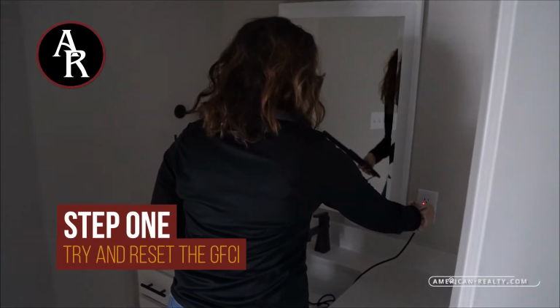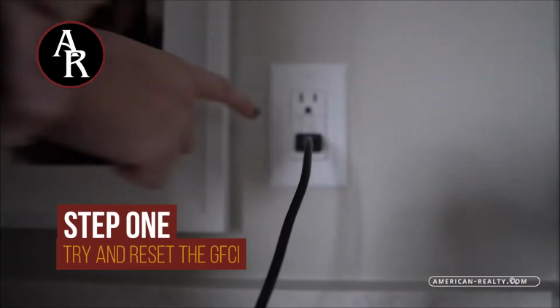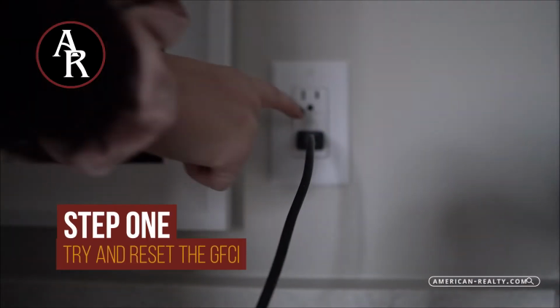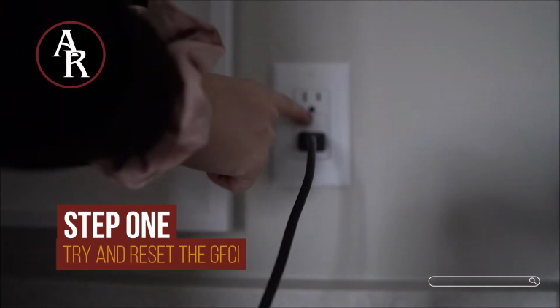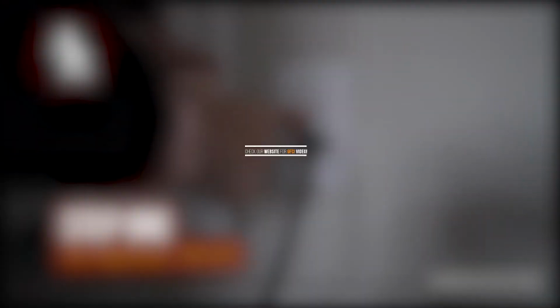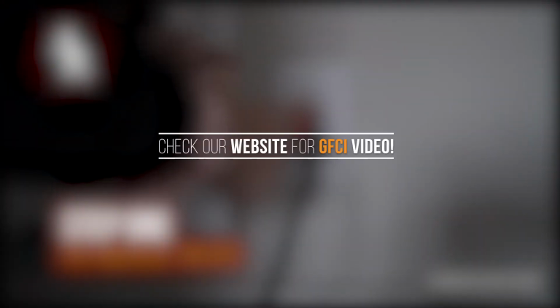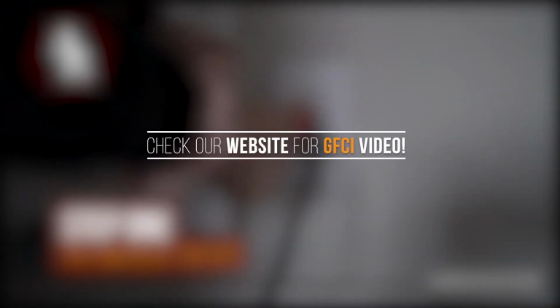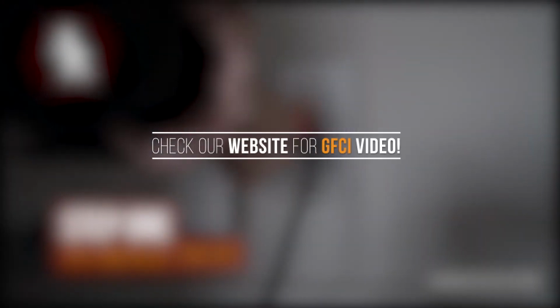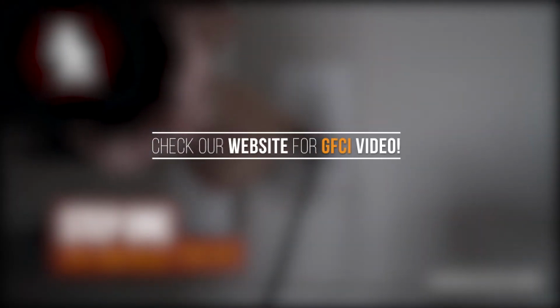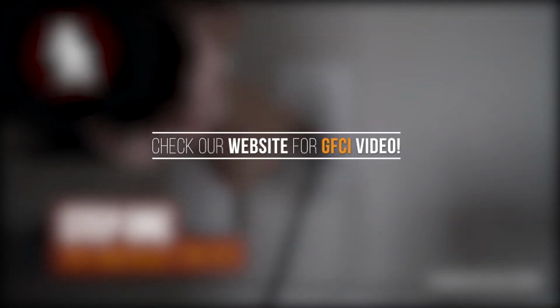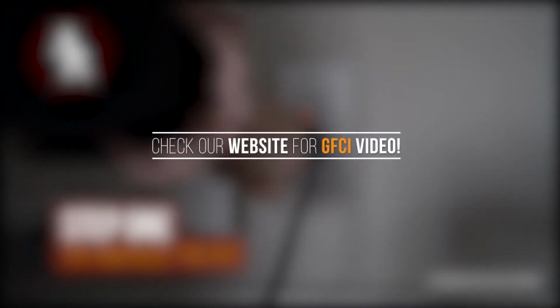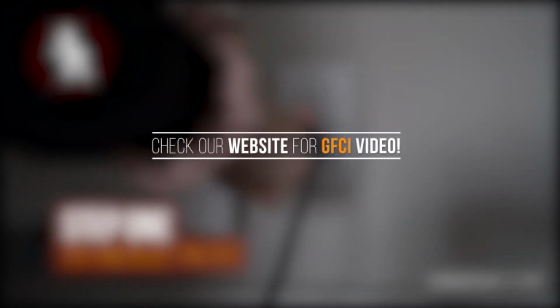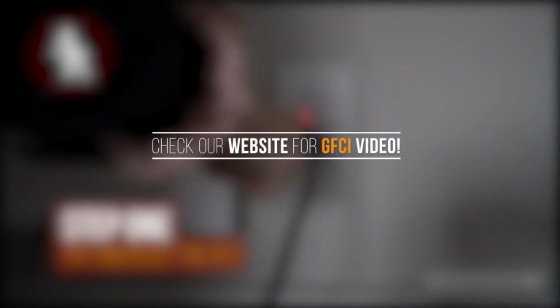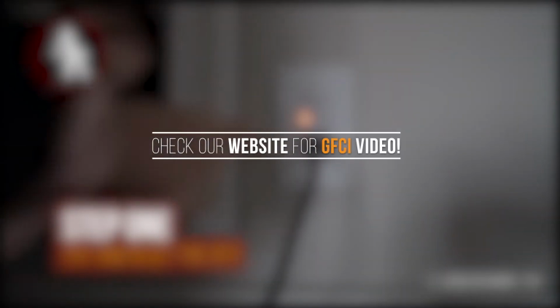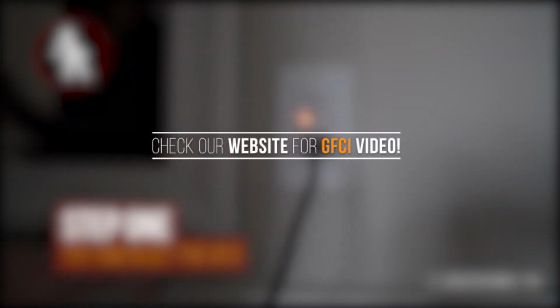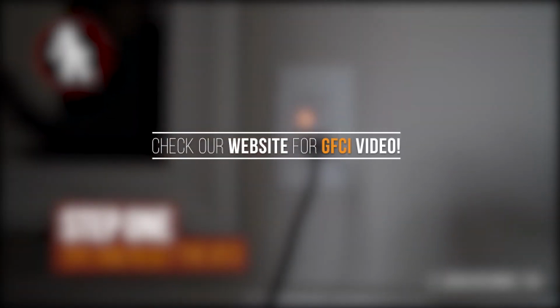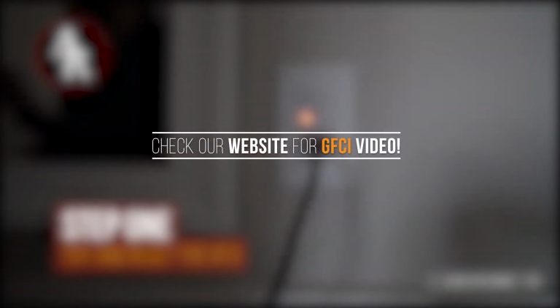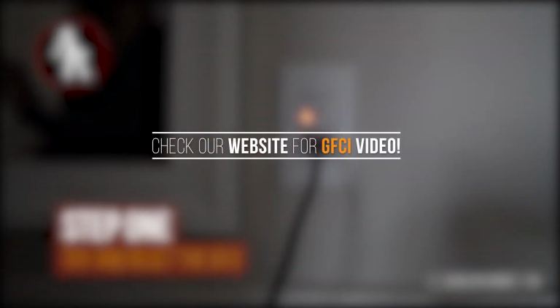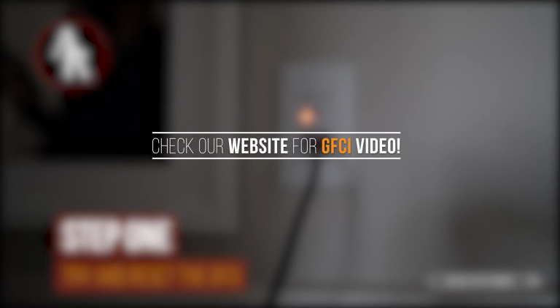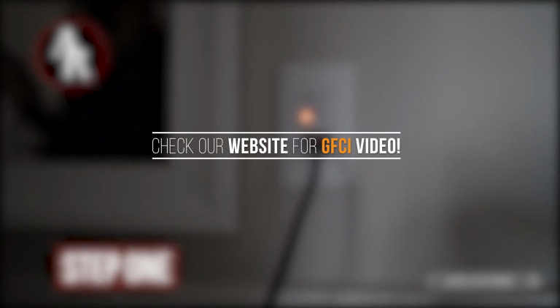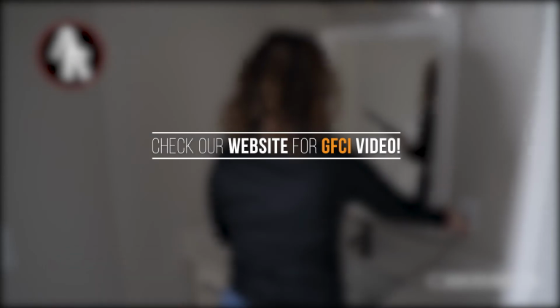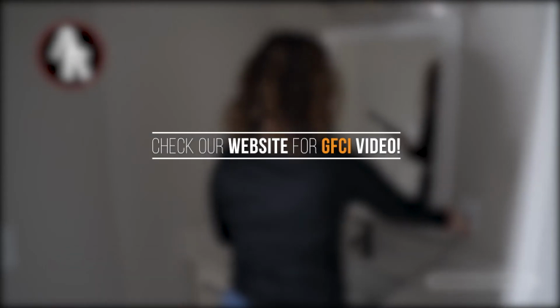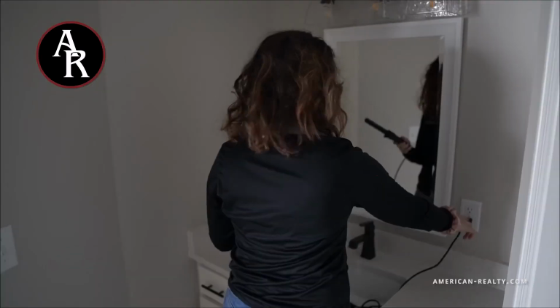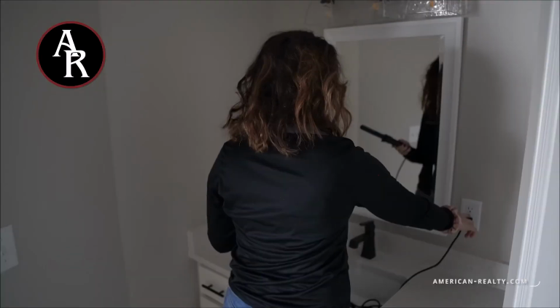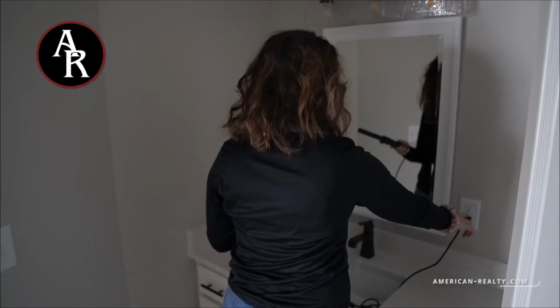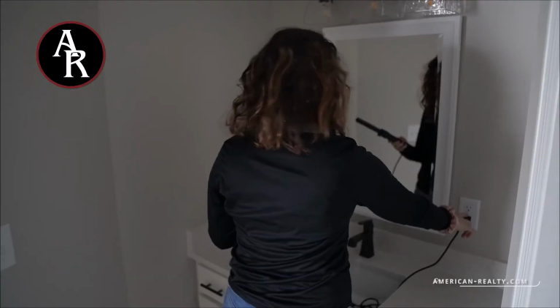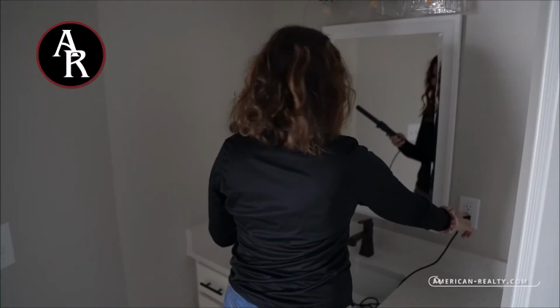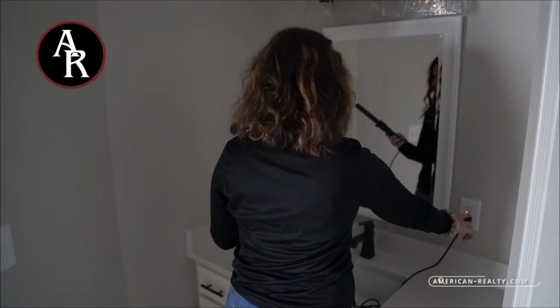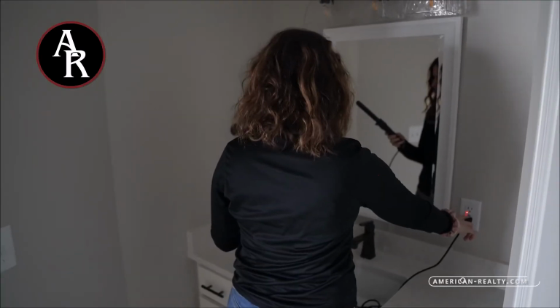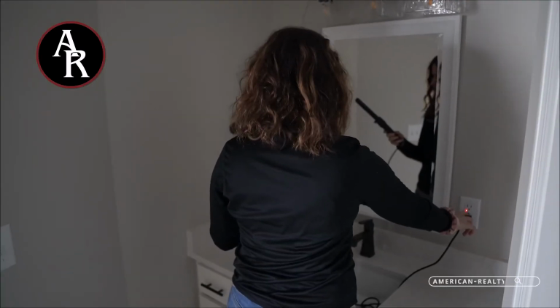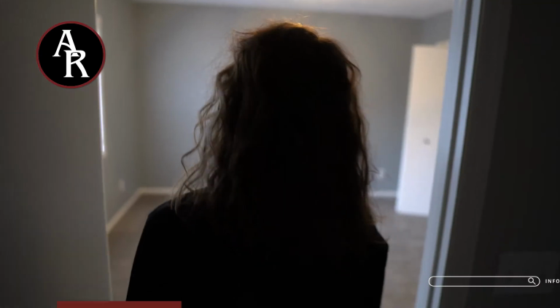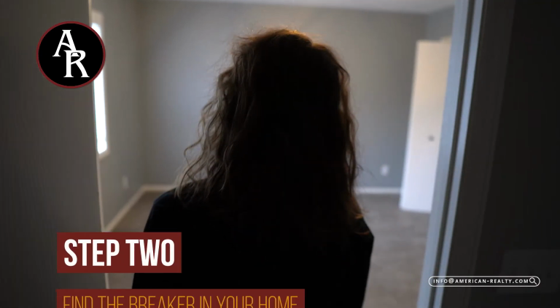Step one: try to reset the GFCI. If power is restored, you're all set. If not, let's move on to step two.